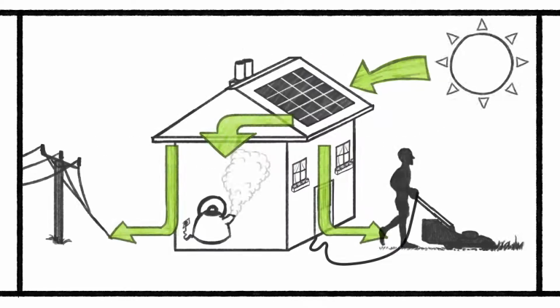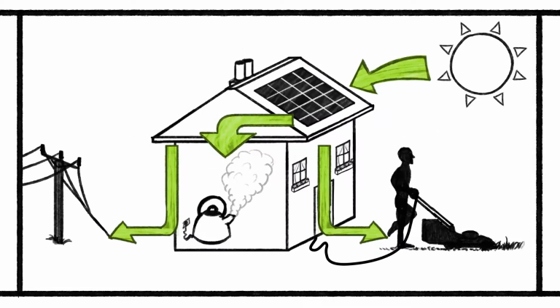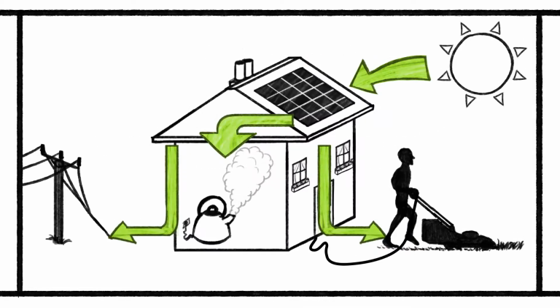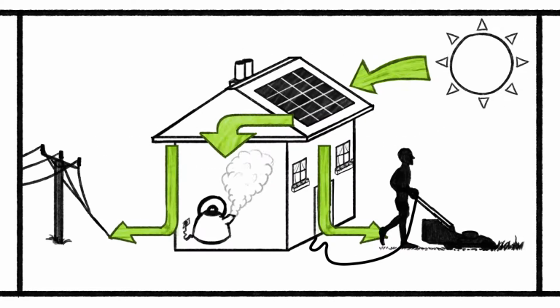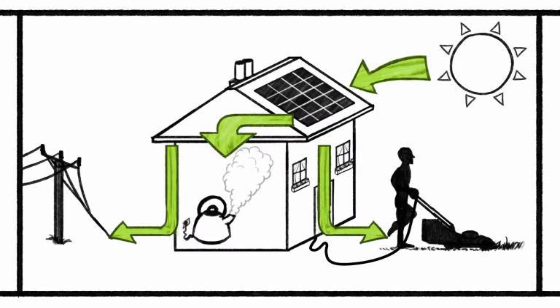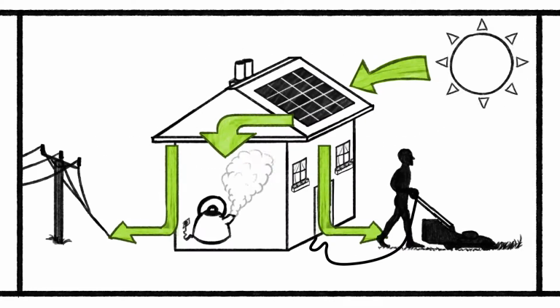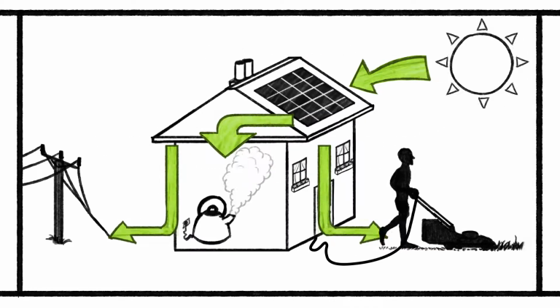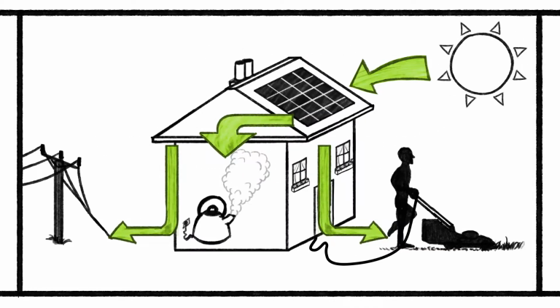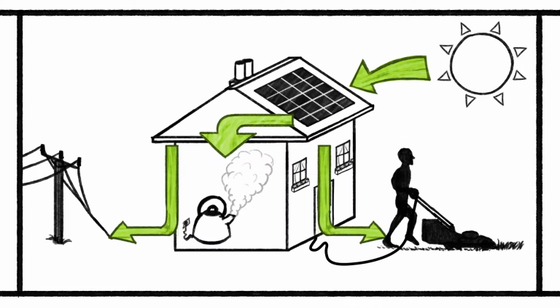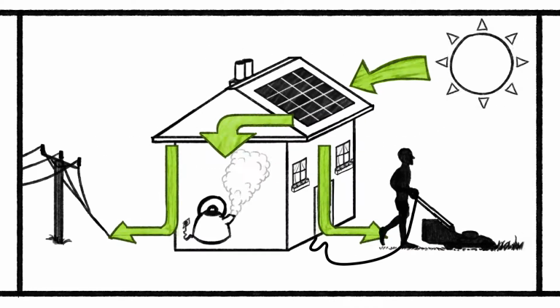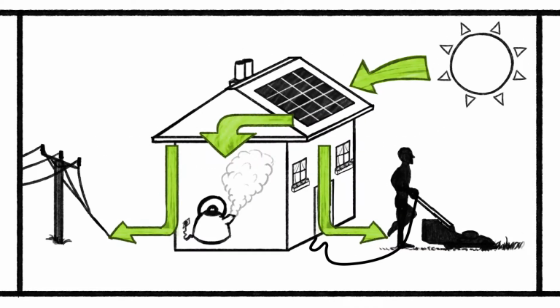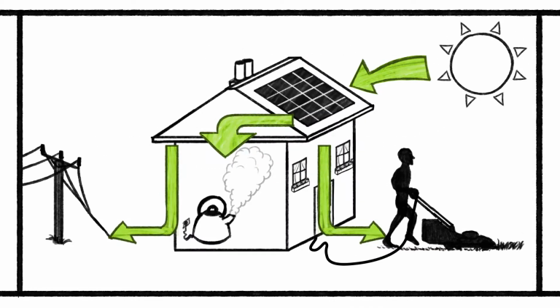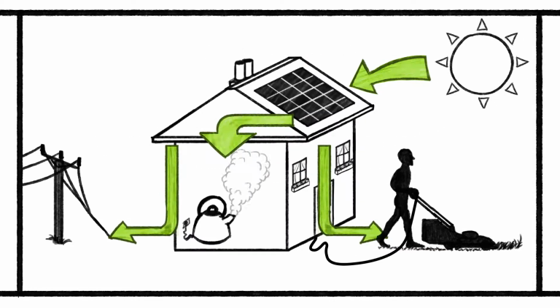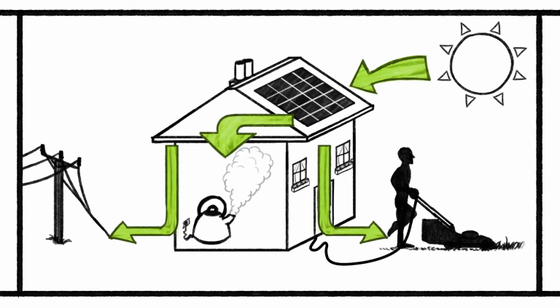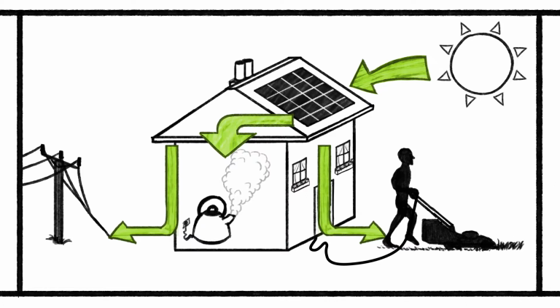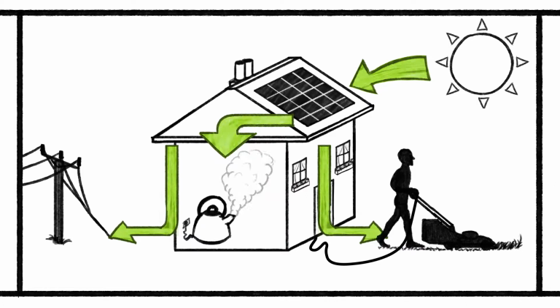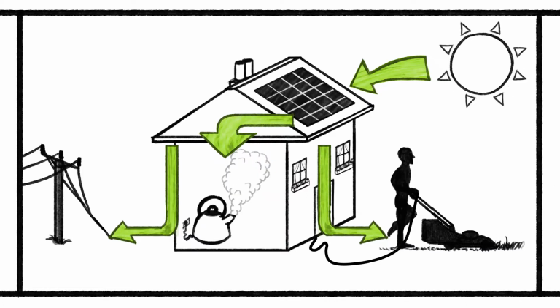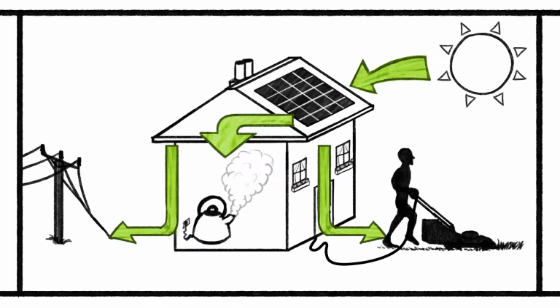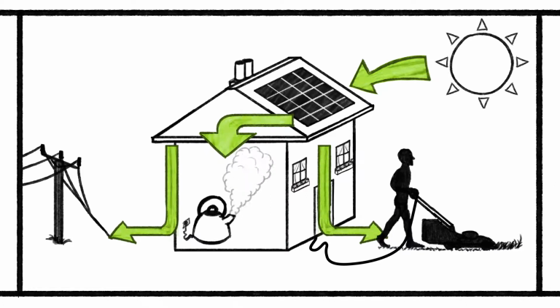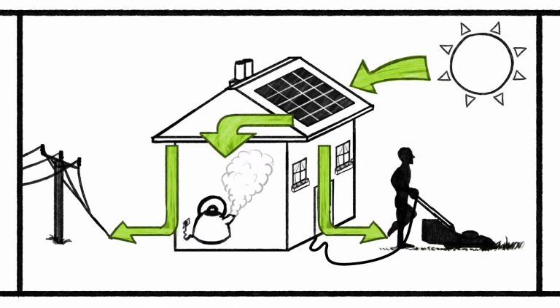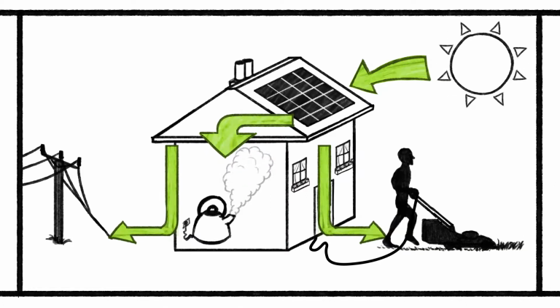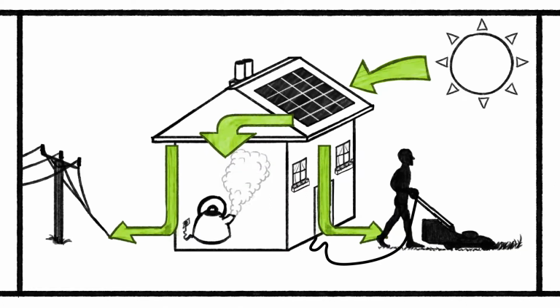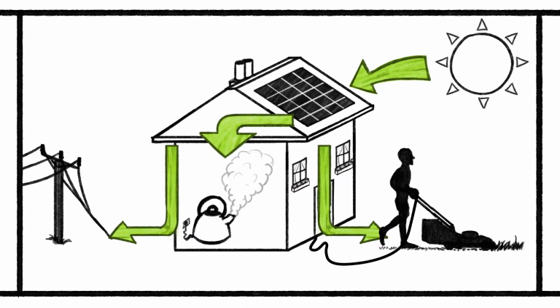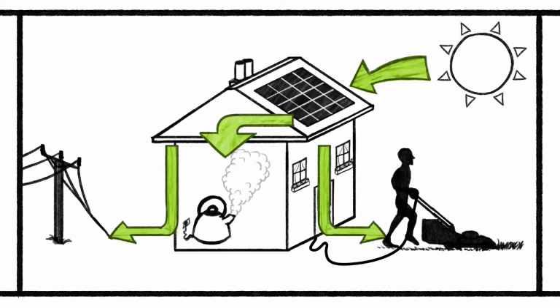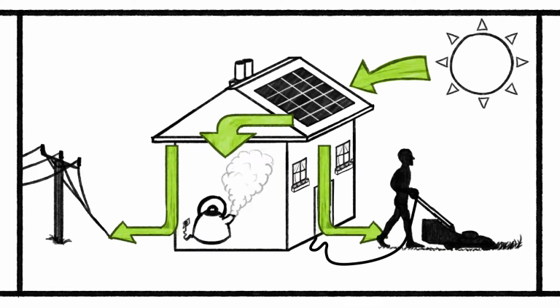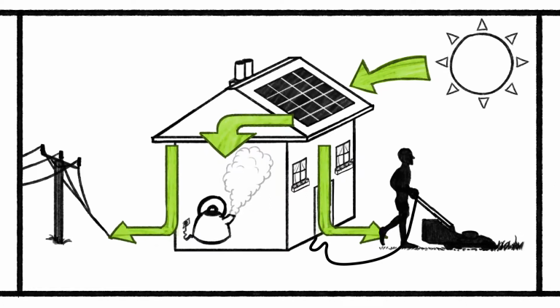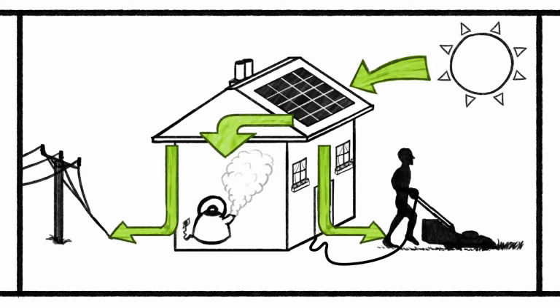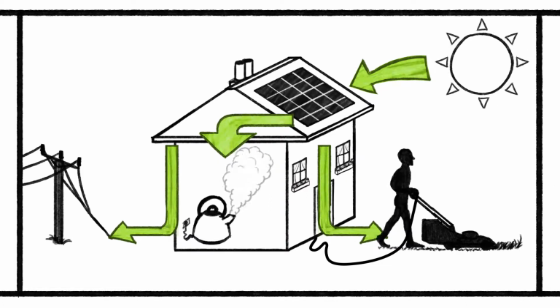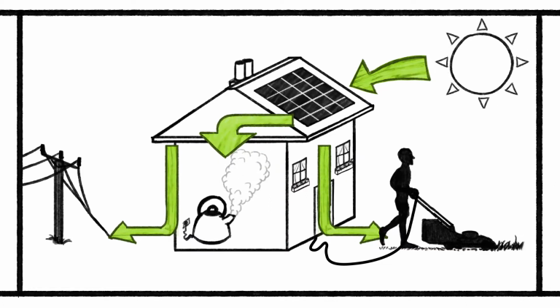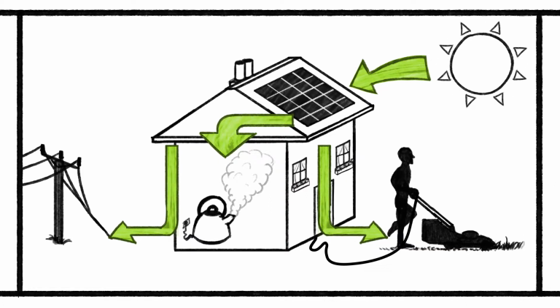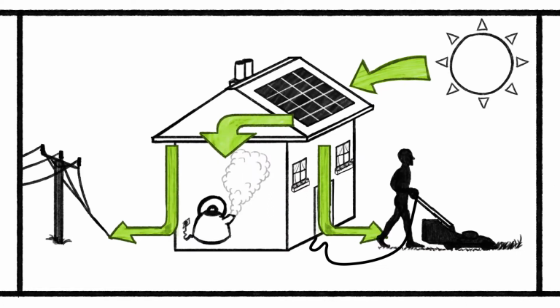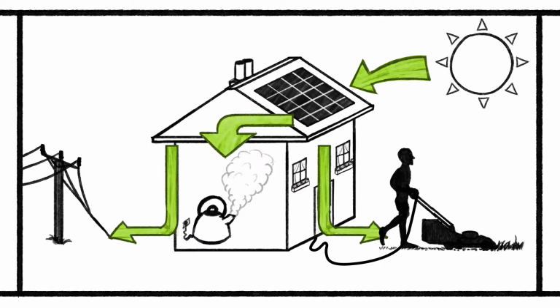If you have PV, it is good to consume energy when the sun shines, so you don't have to pay expensive import costs from the grid.